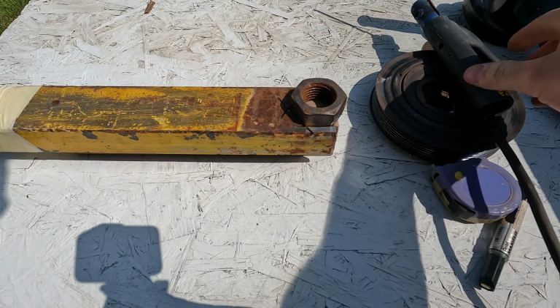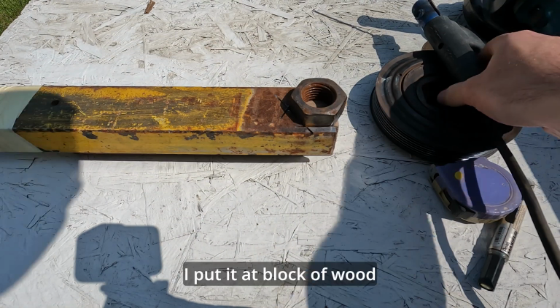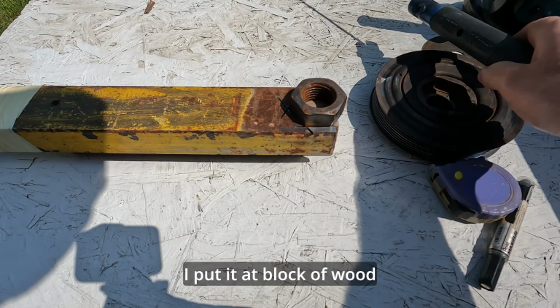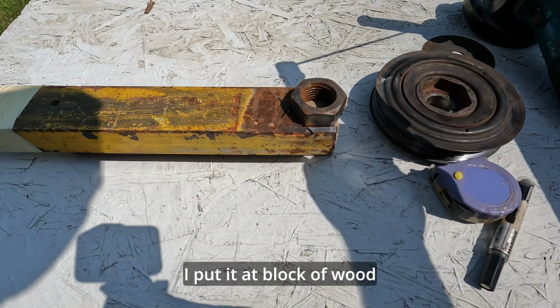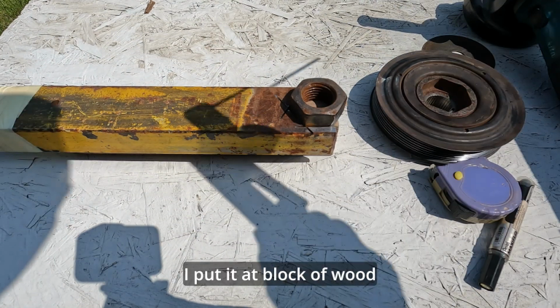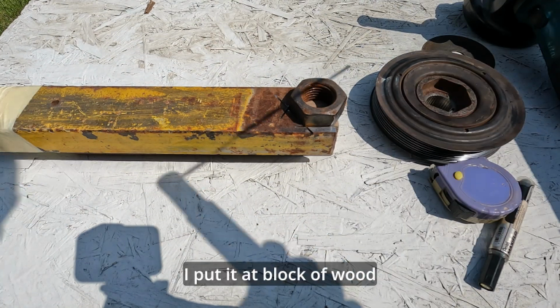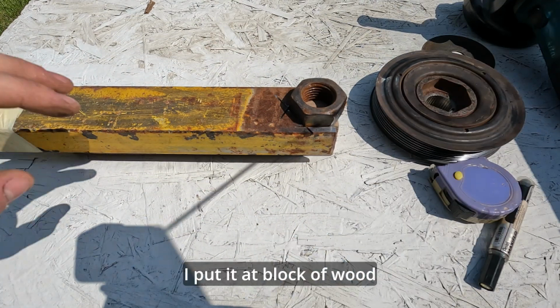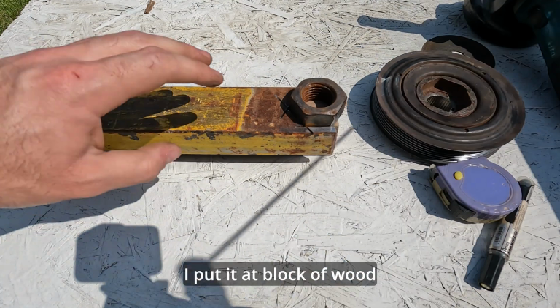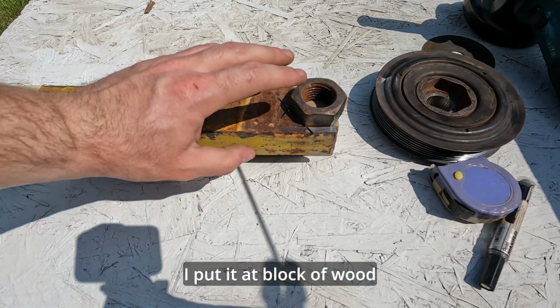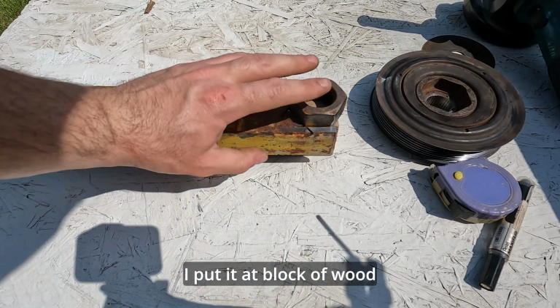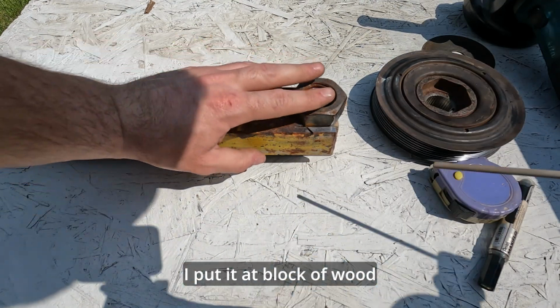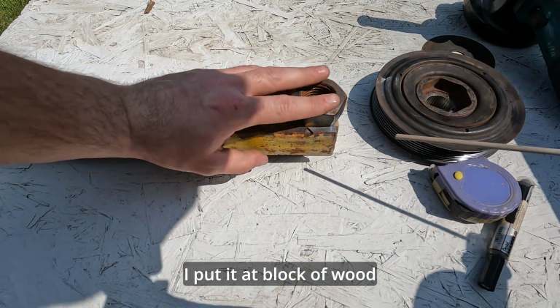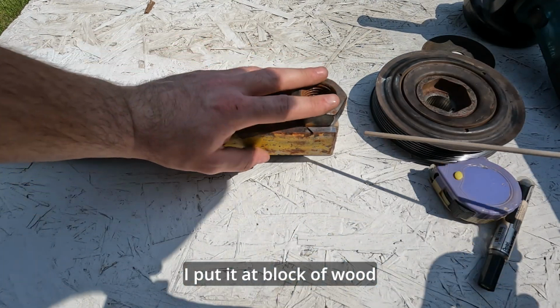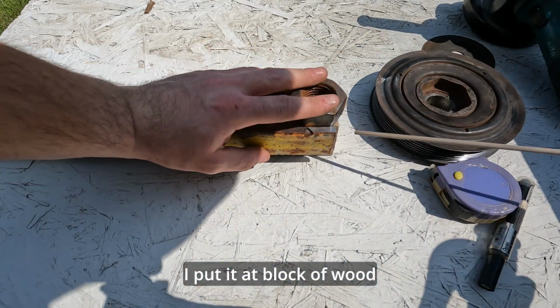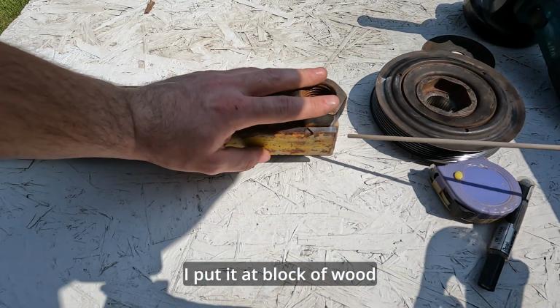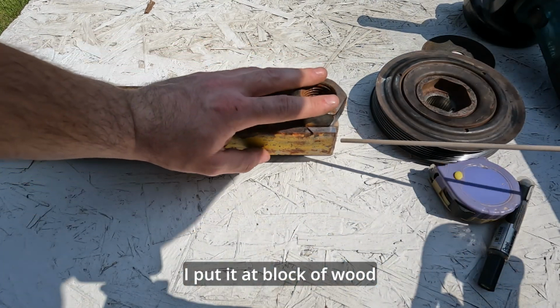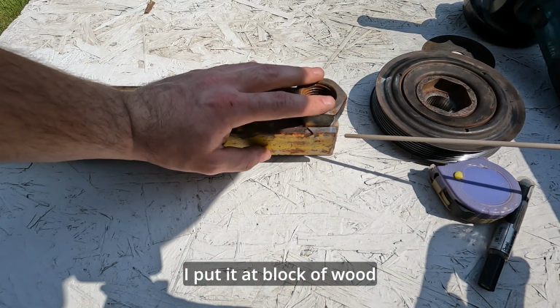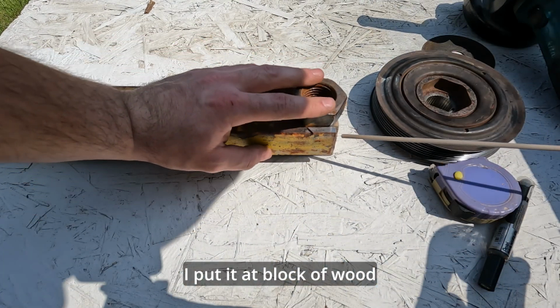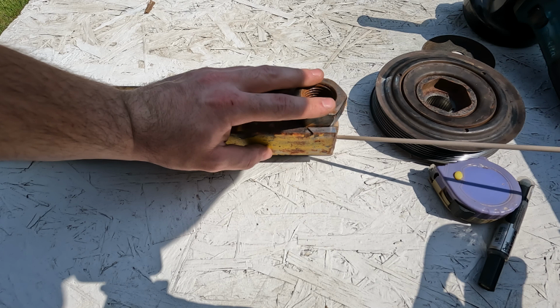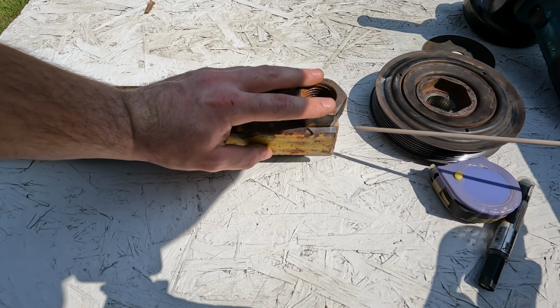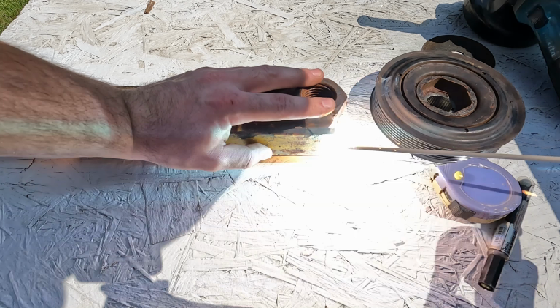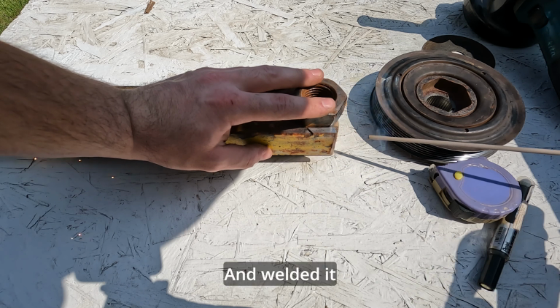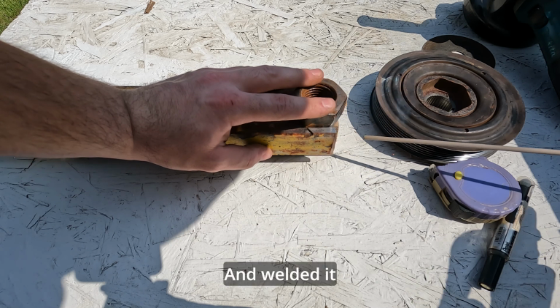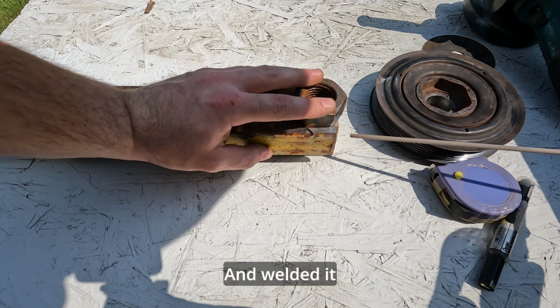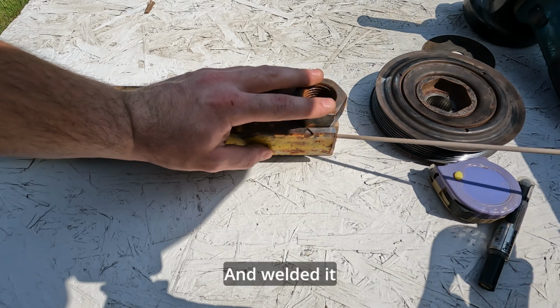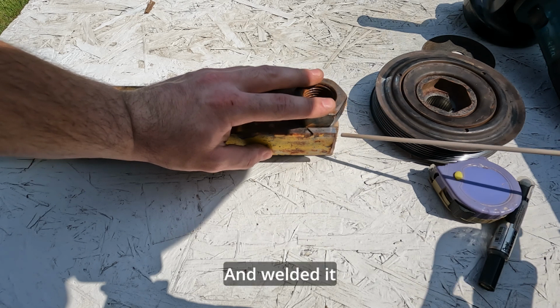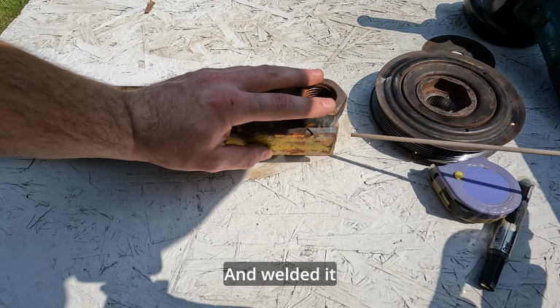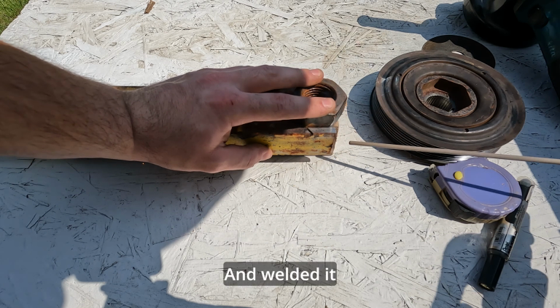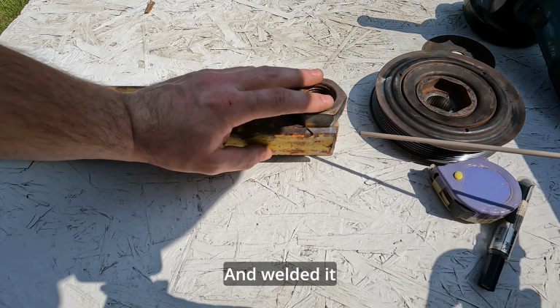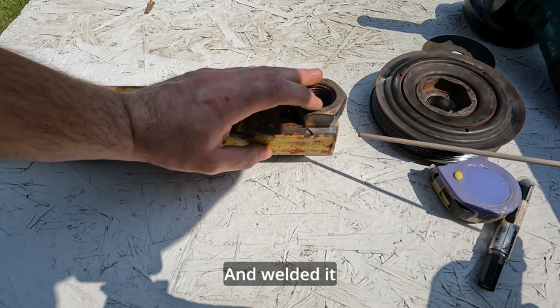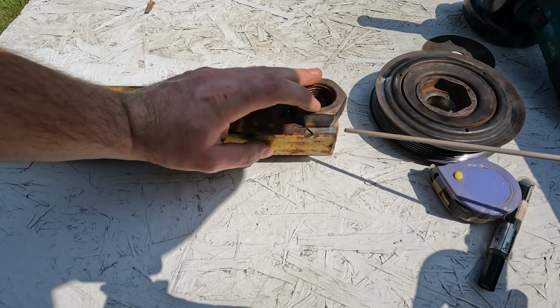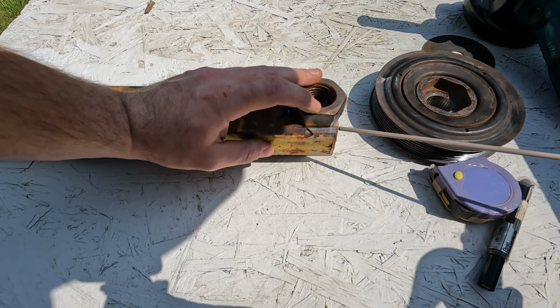I put it on a block of wood and welded it.